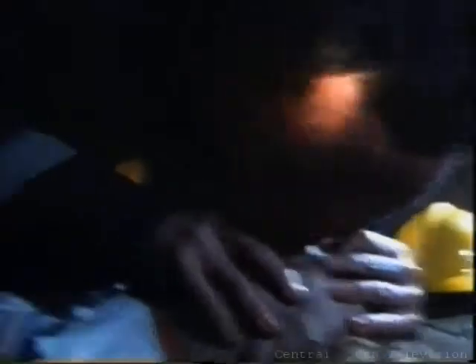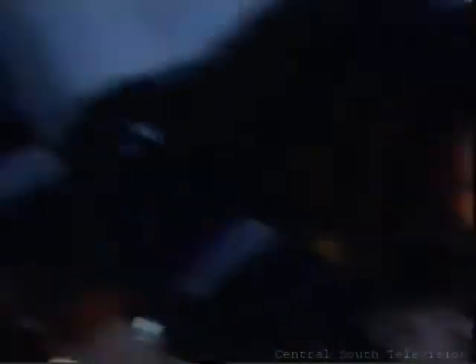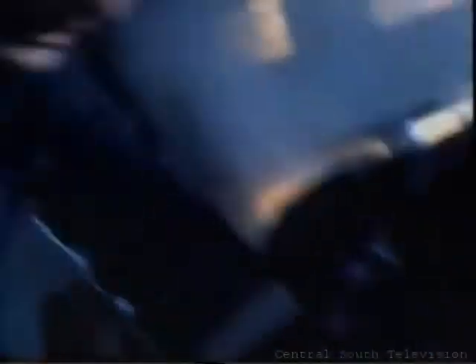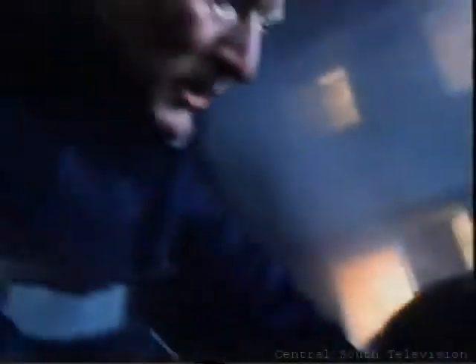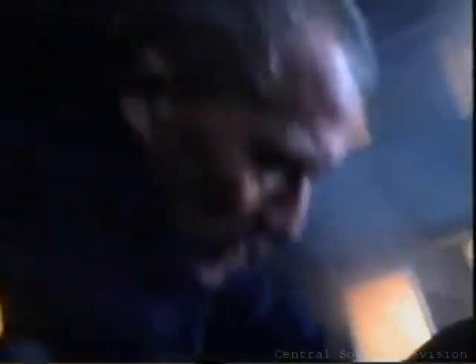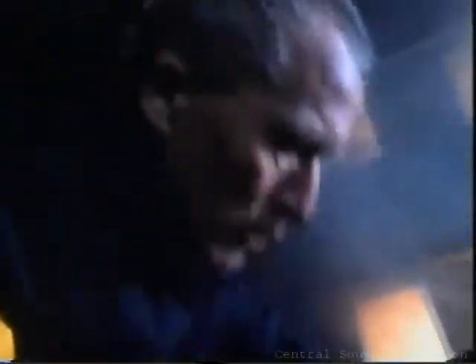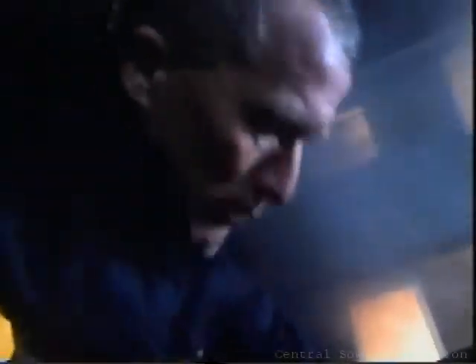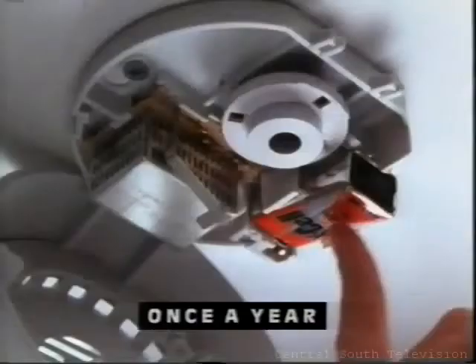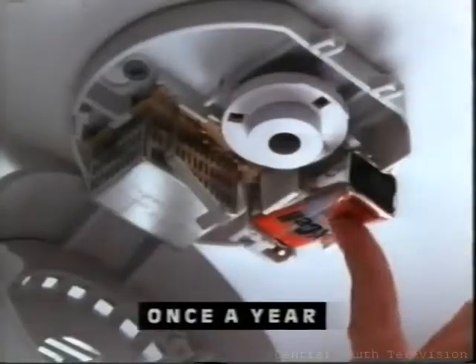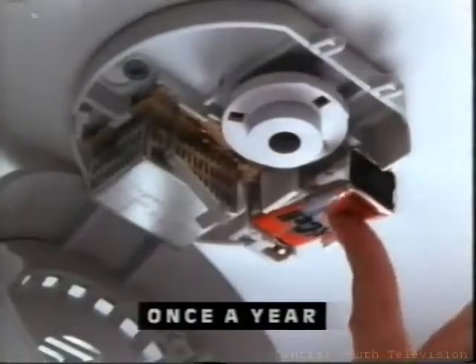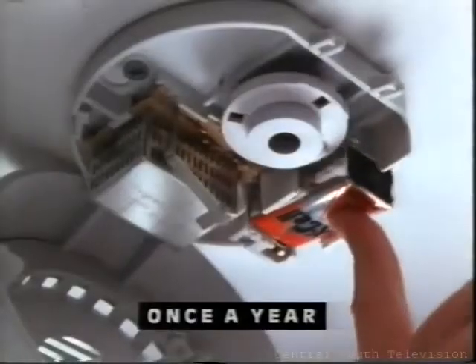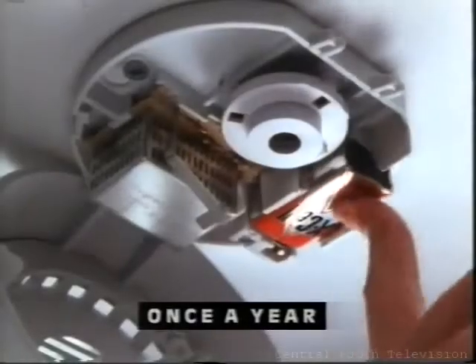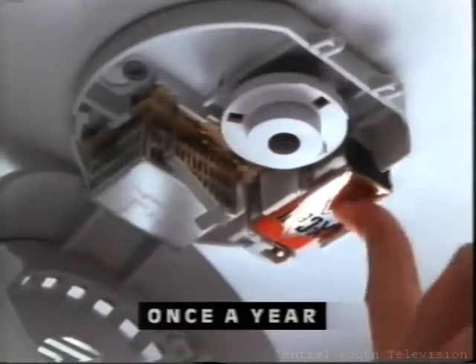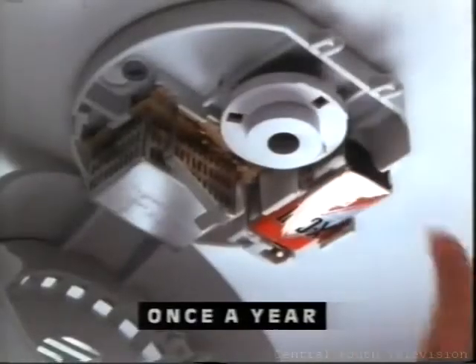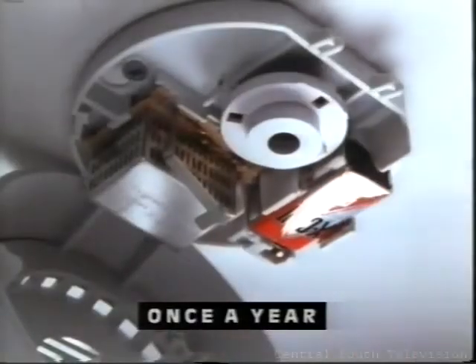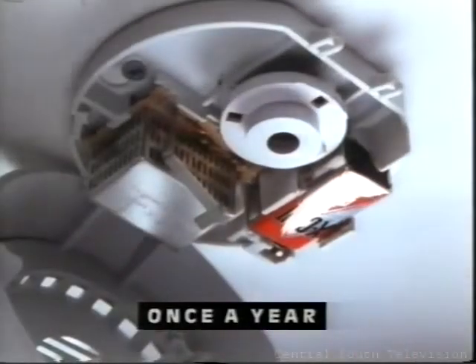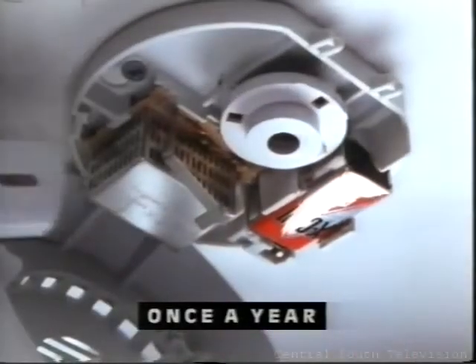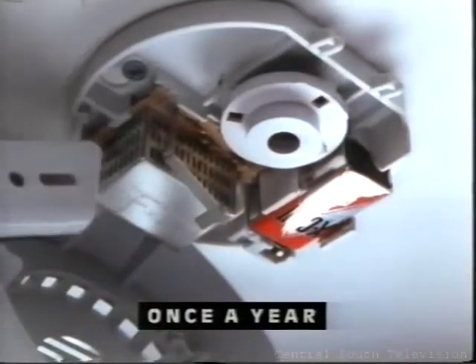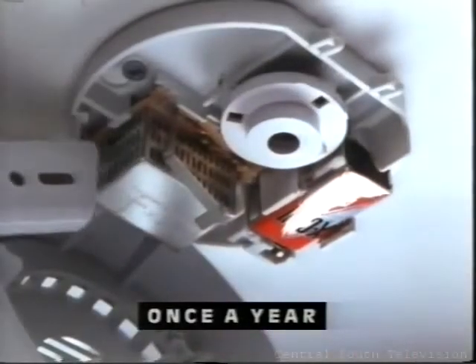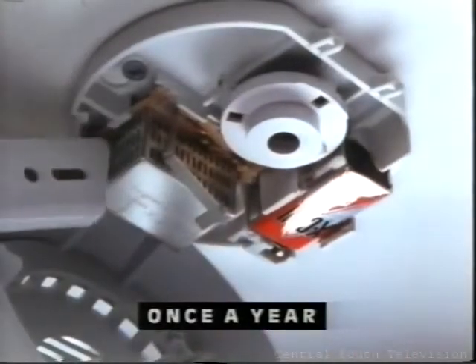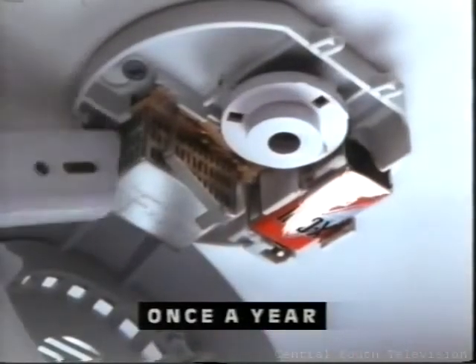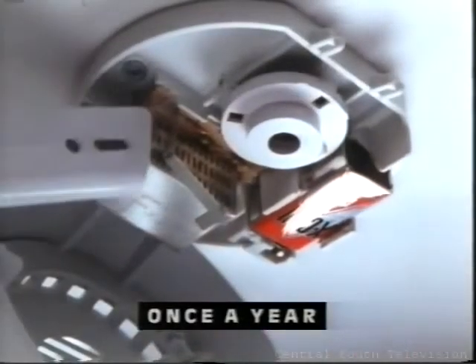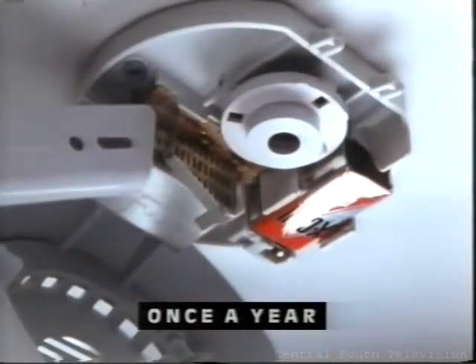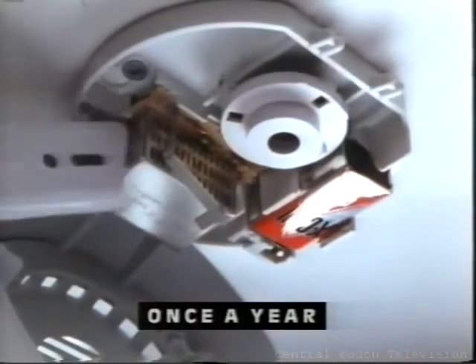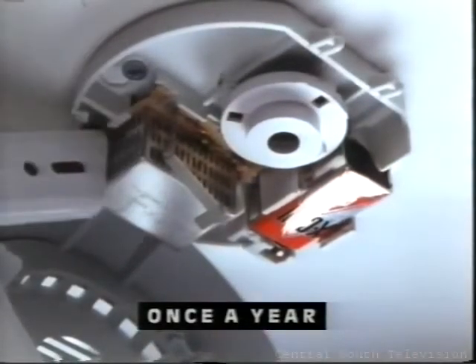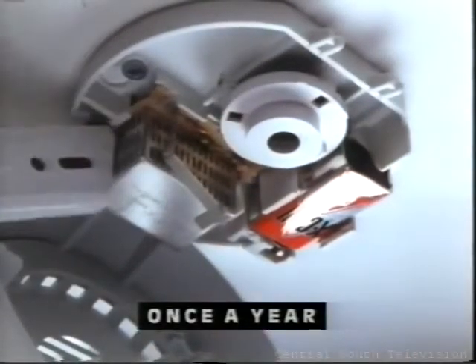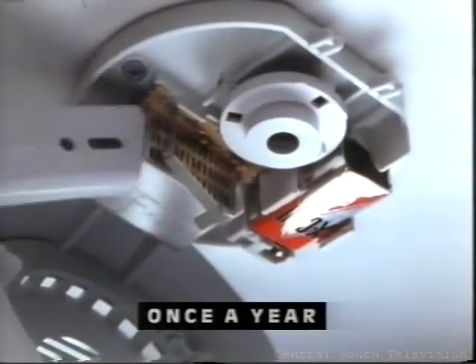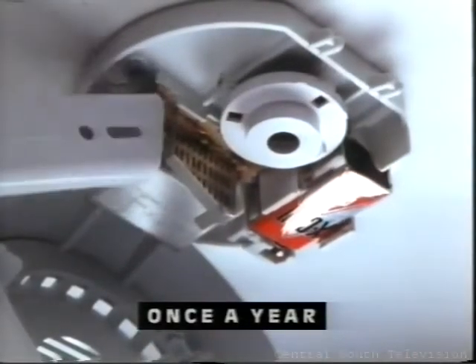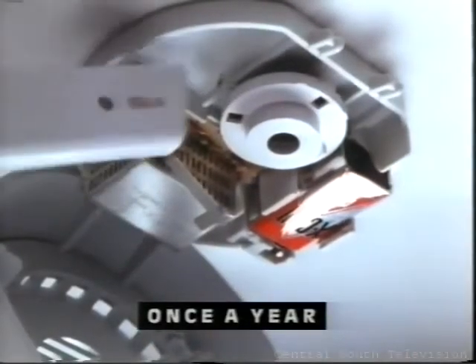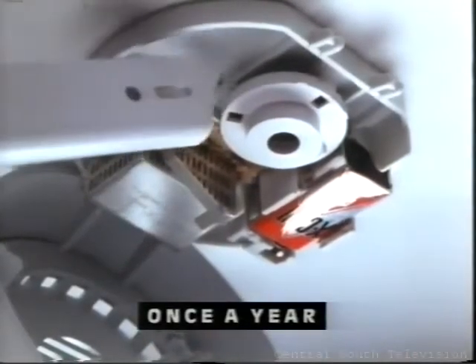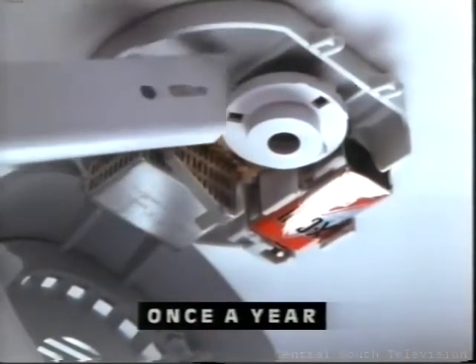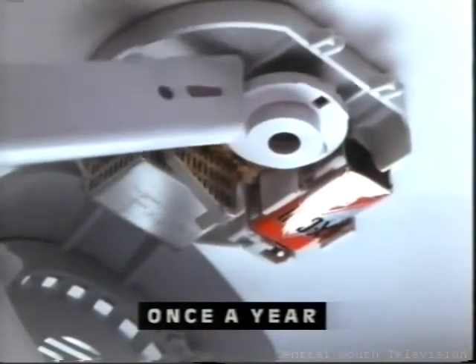Then, once a year, replace the battery, and remove dust from the sensor with a vacuum cleaner.